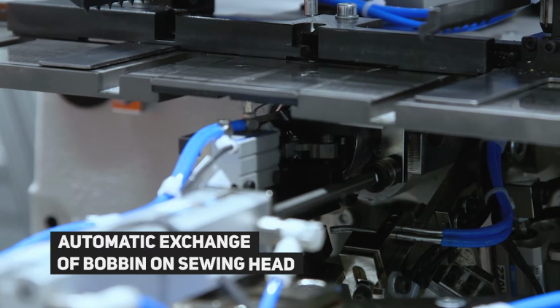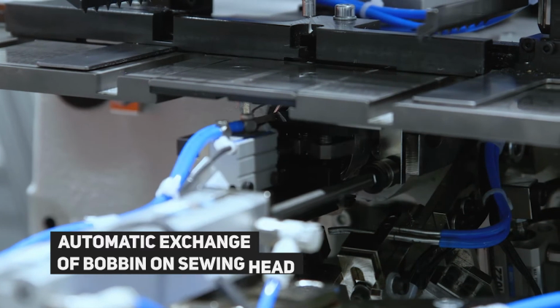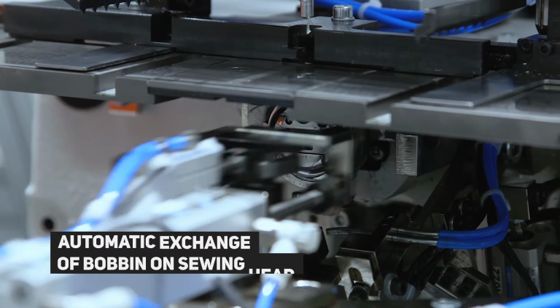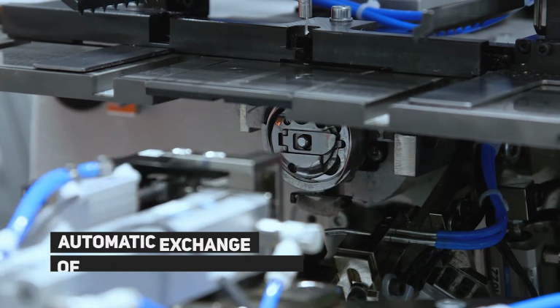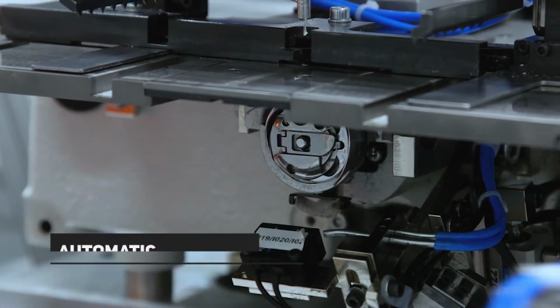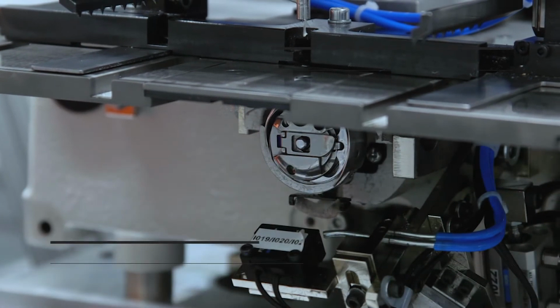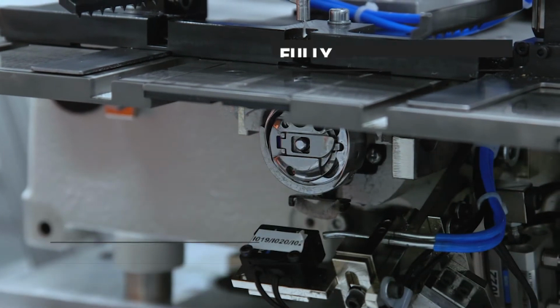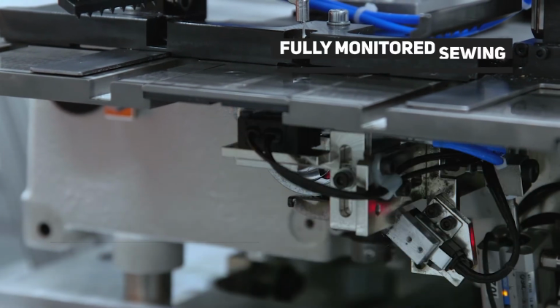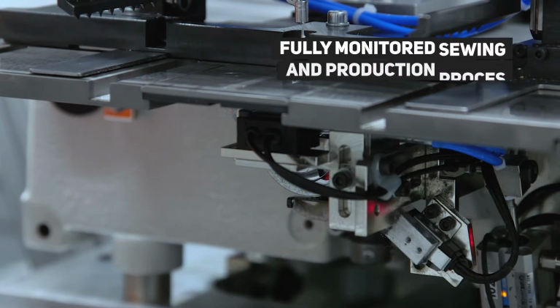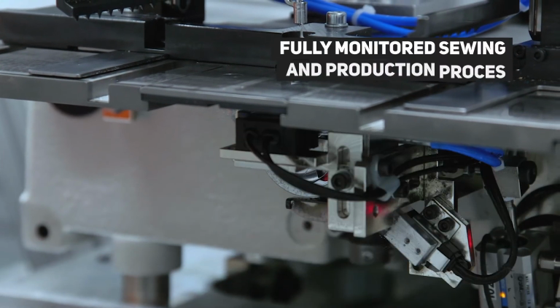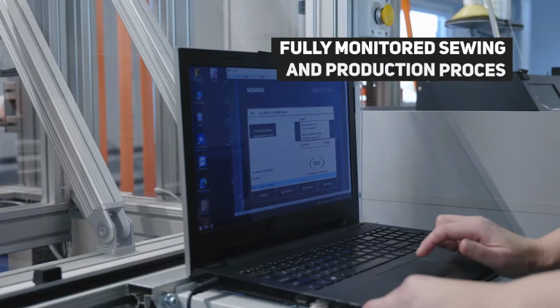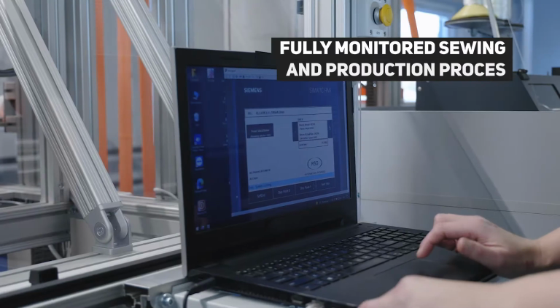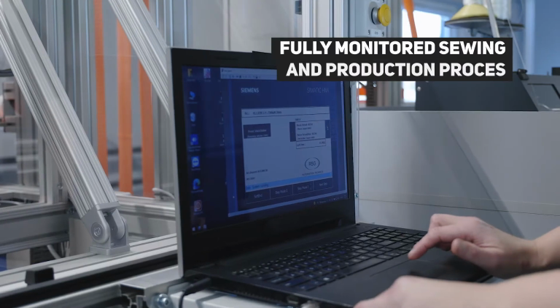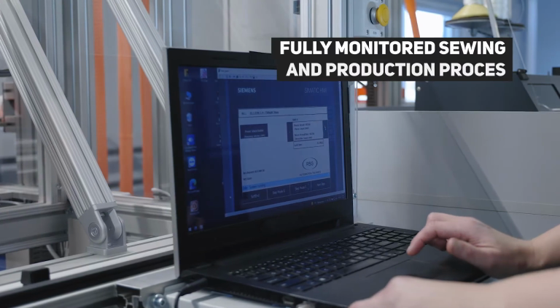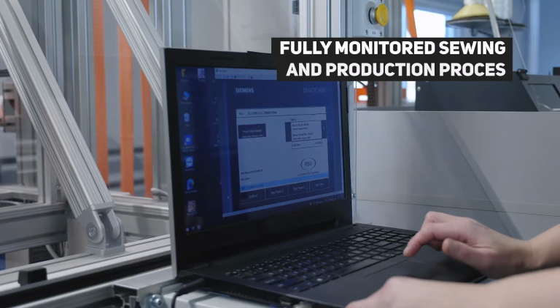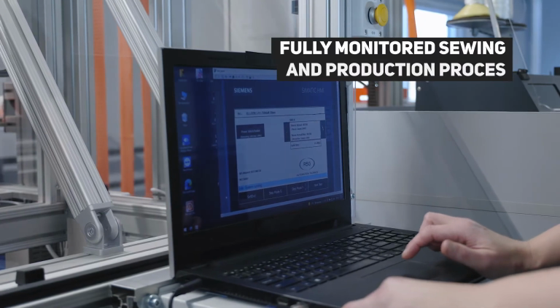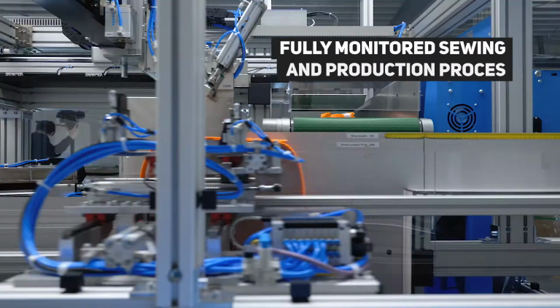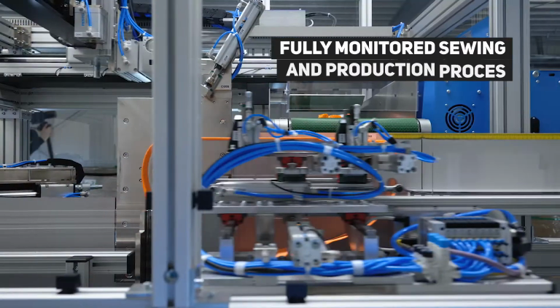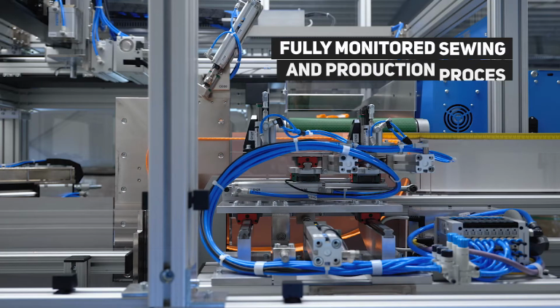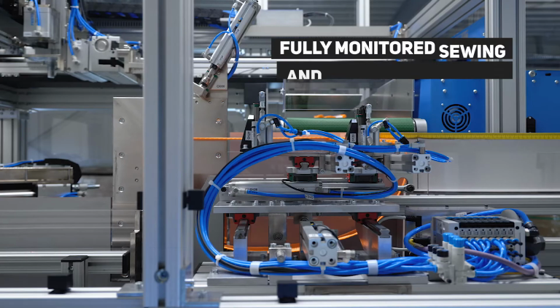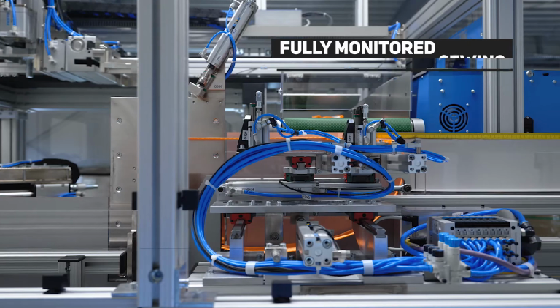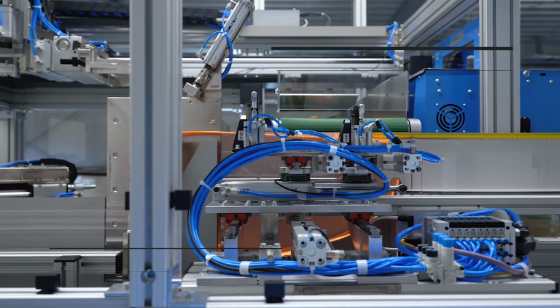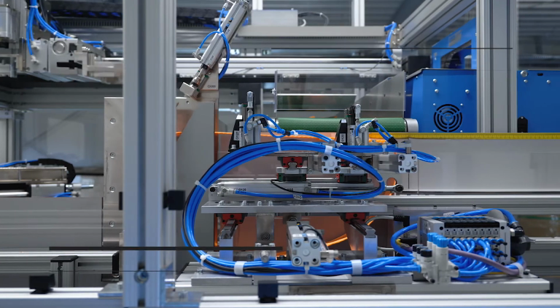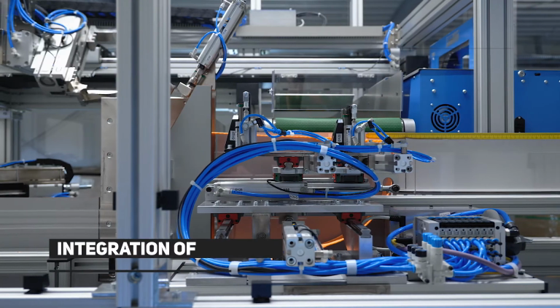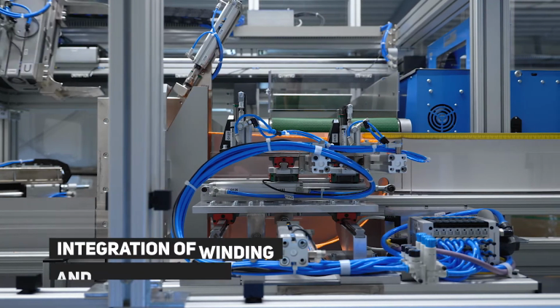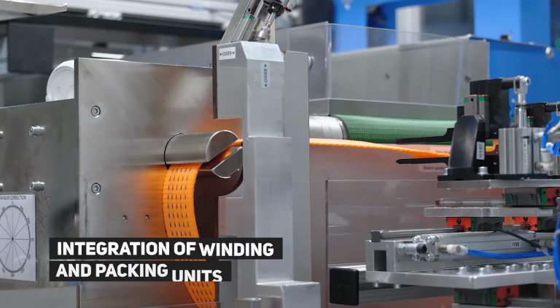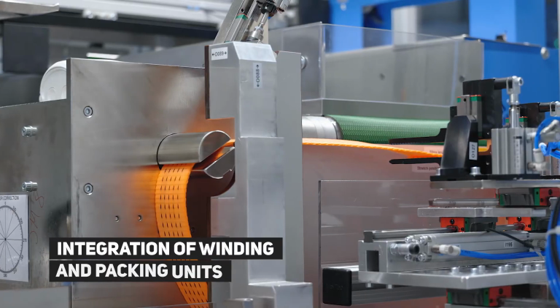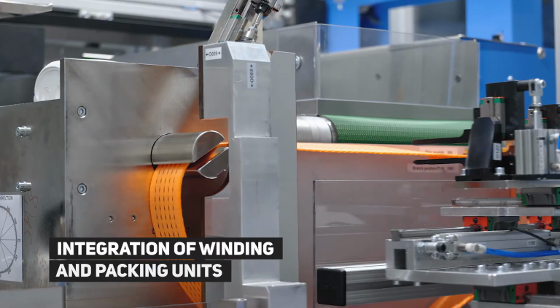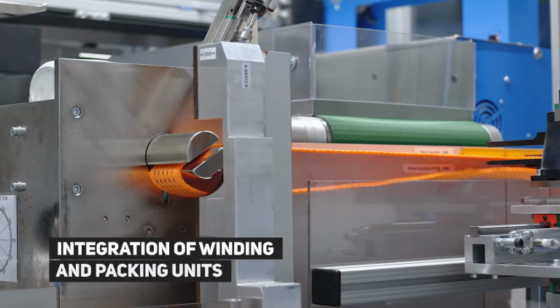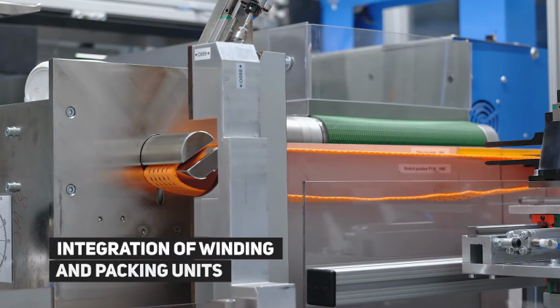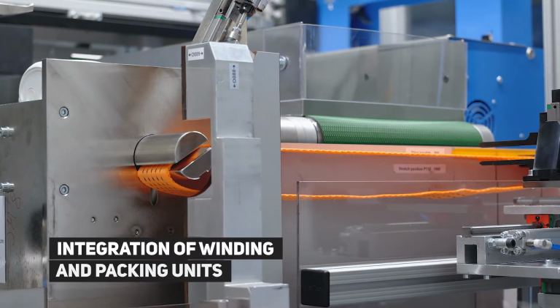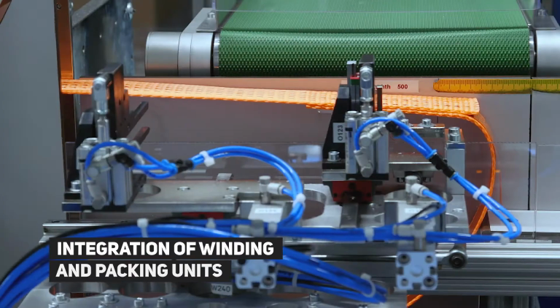The line also automatically exchanges bobbins on the sewing head, sews labels, and binds assembled slings, then packs them at the machine exit.